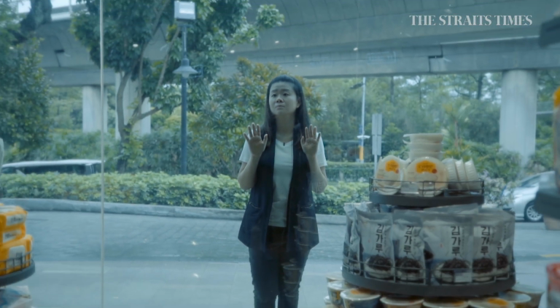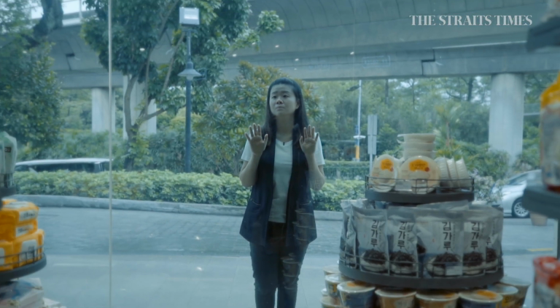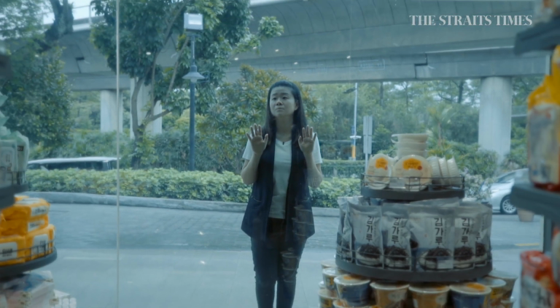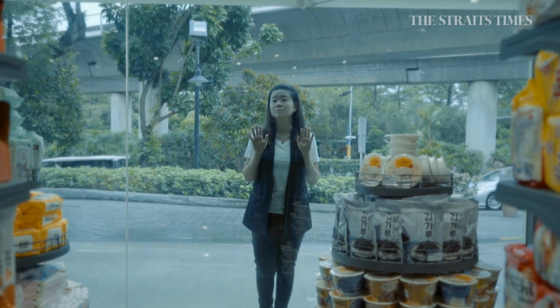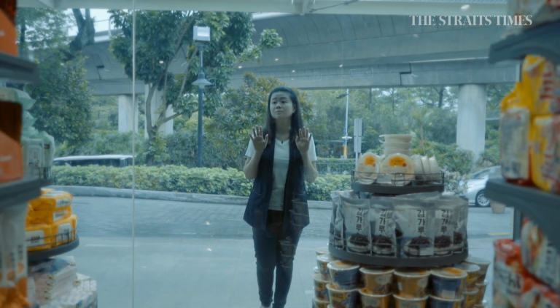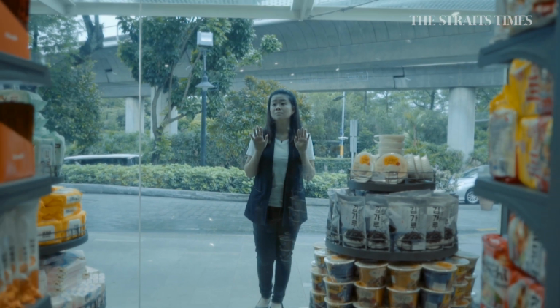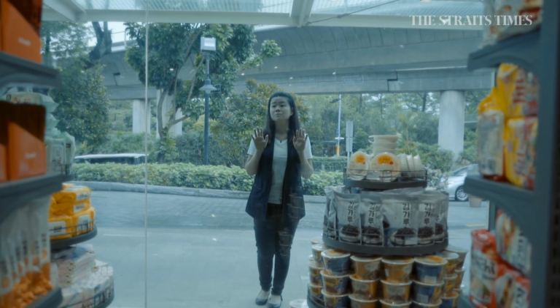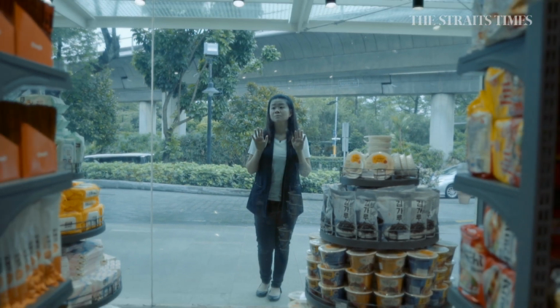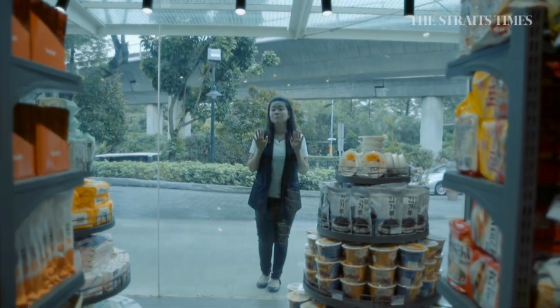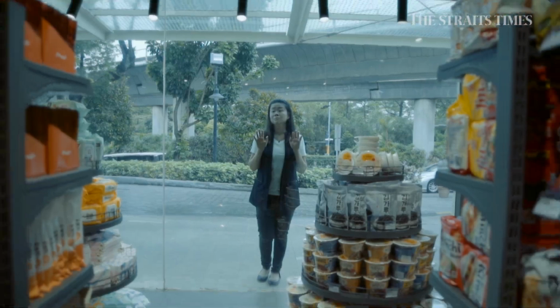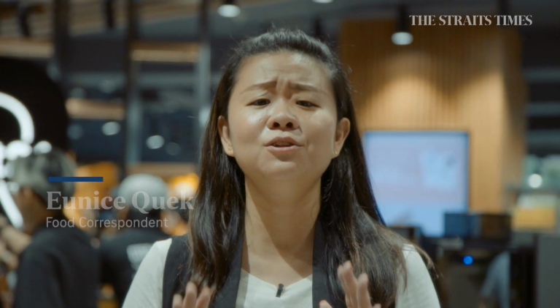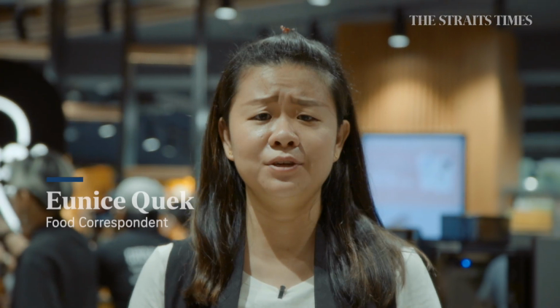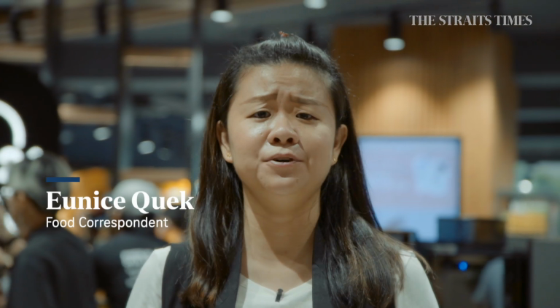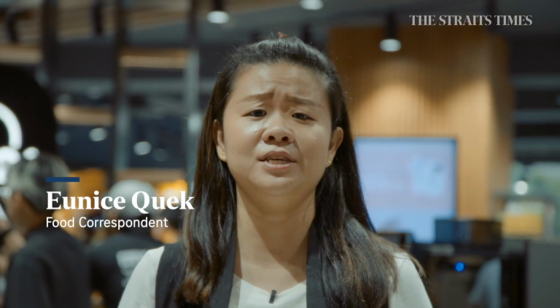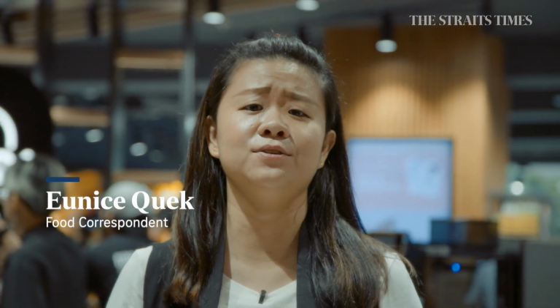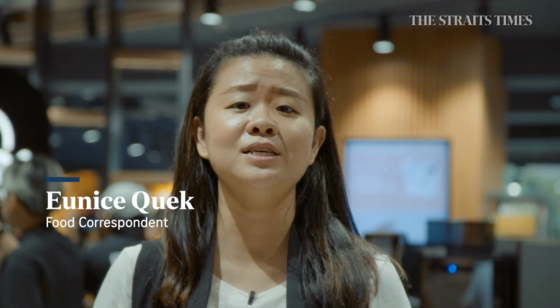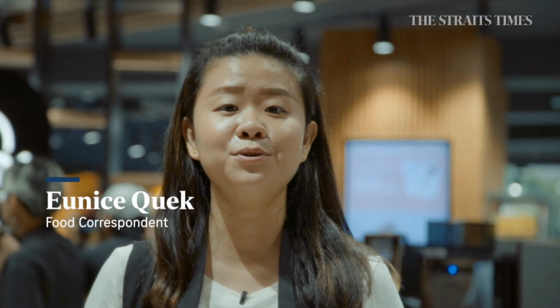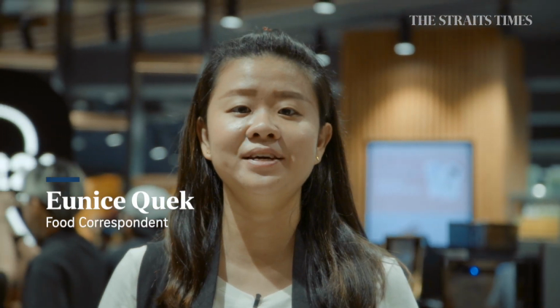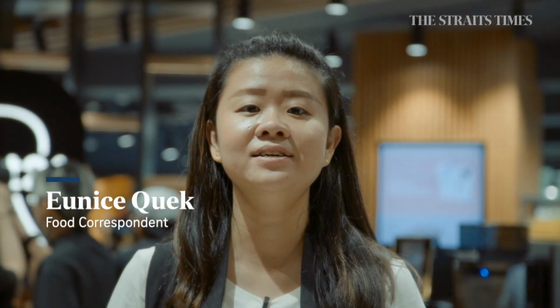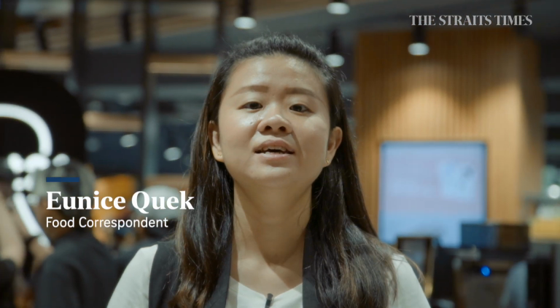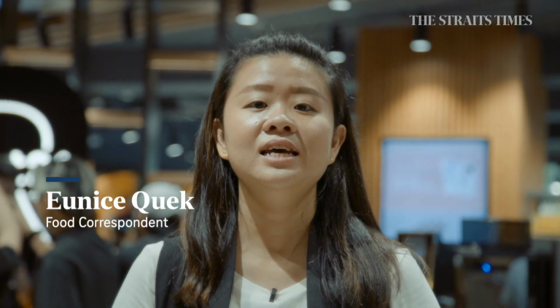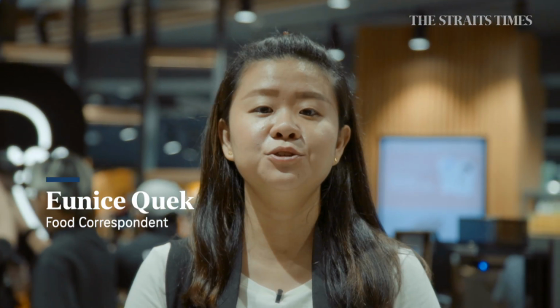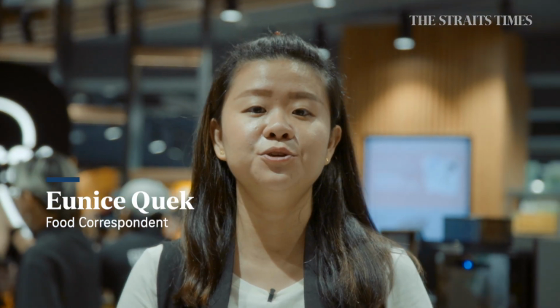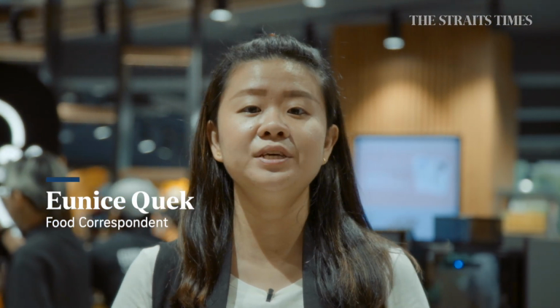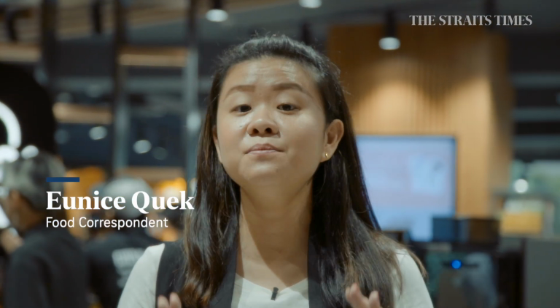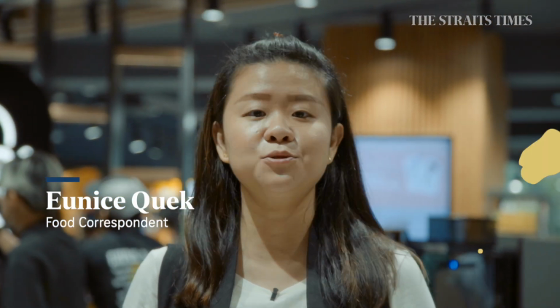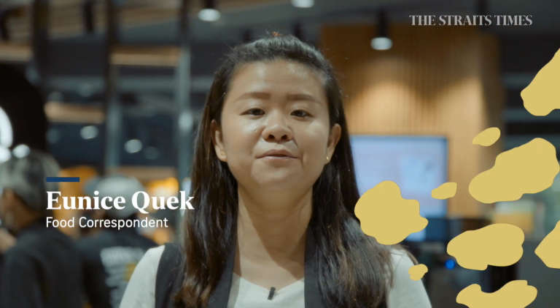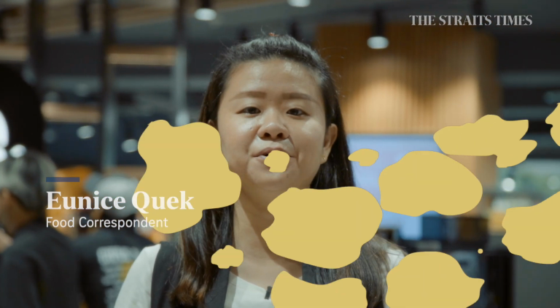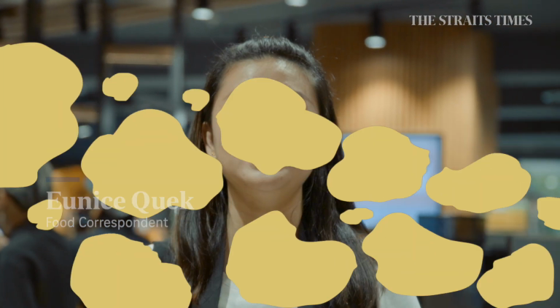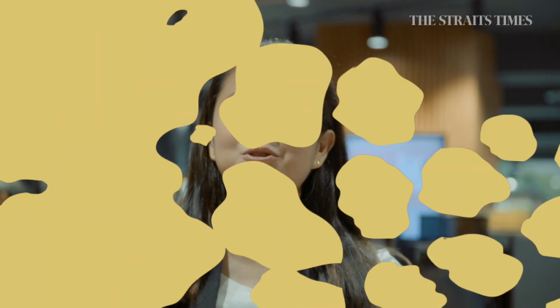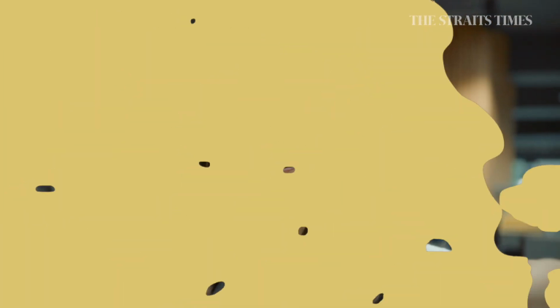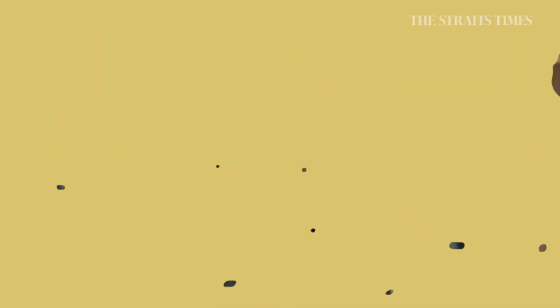Watch too many K-dramas and longing for a taste of South Korea? Head to the new E-Mart 24 at Jewel Point.